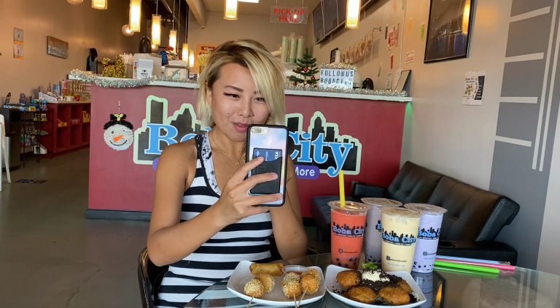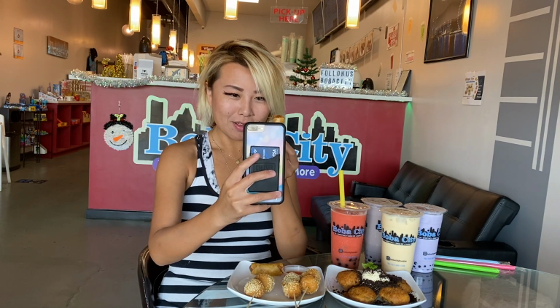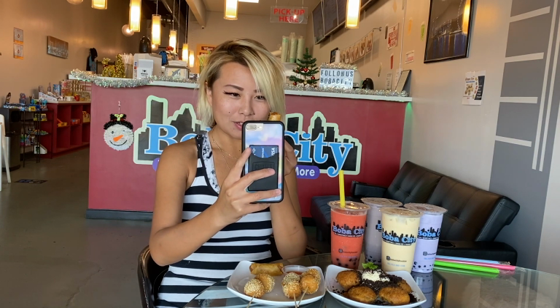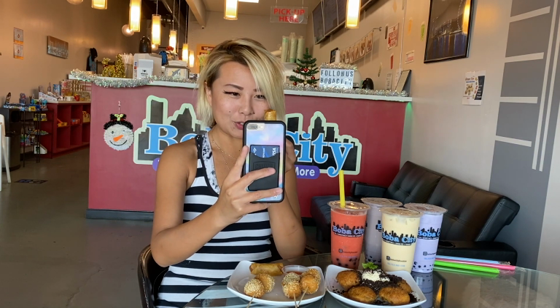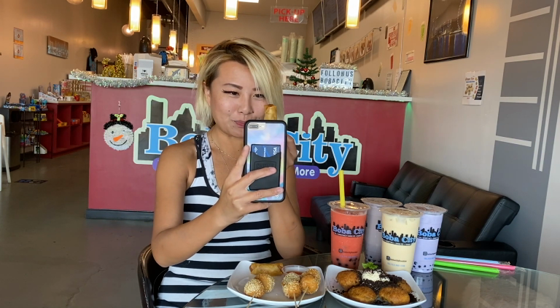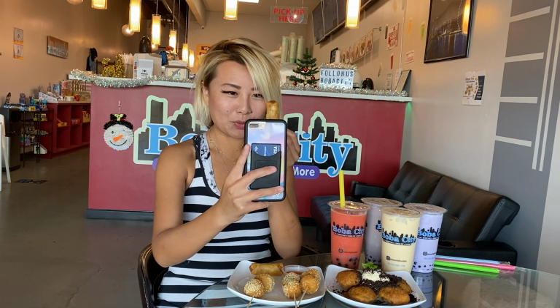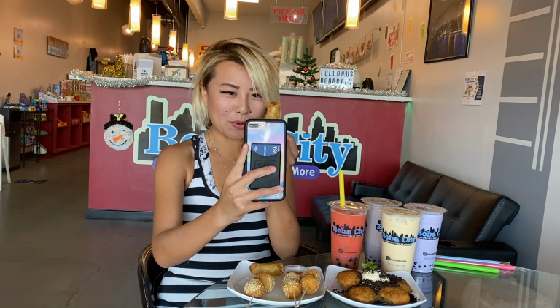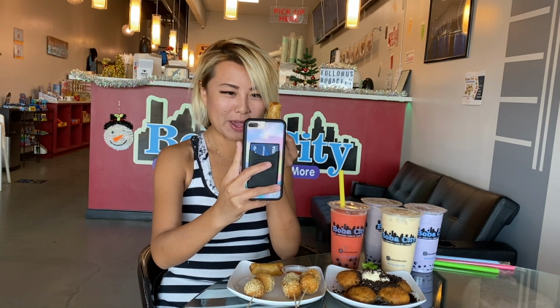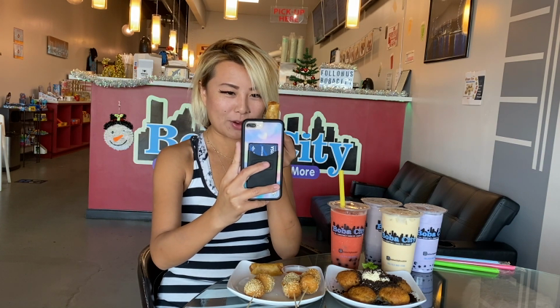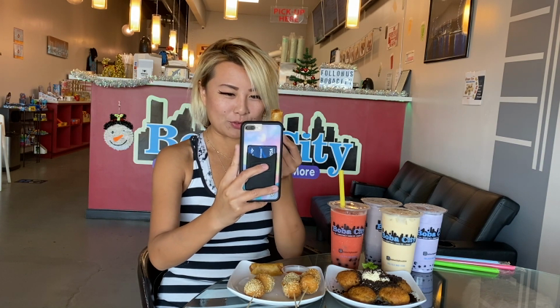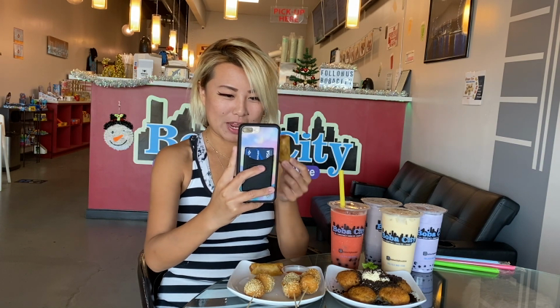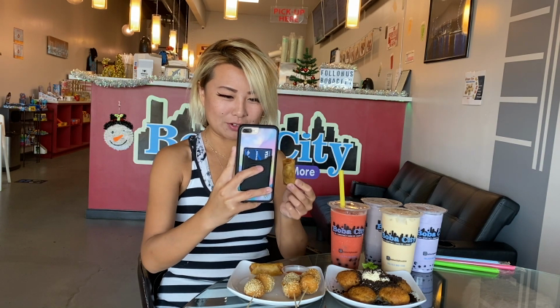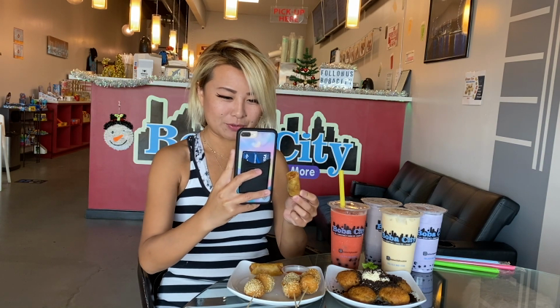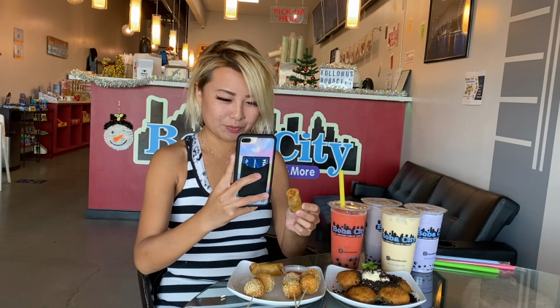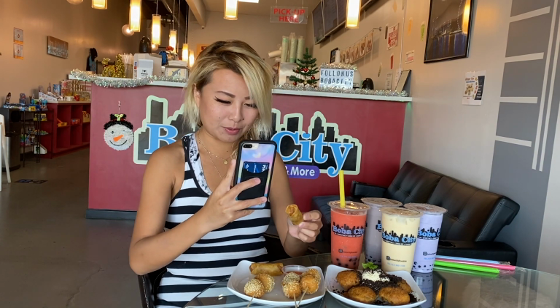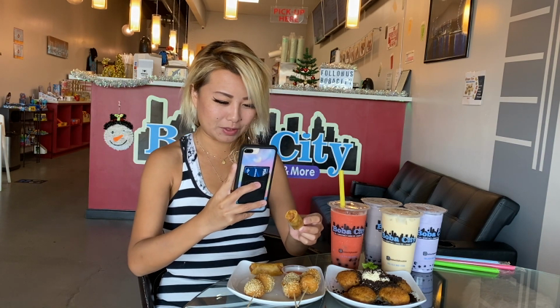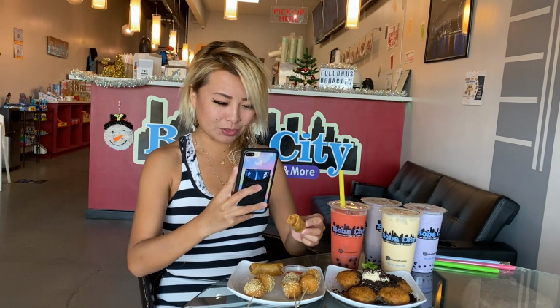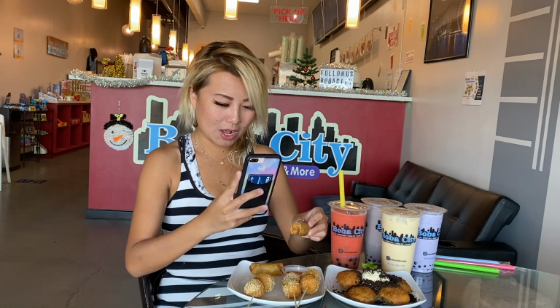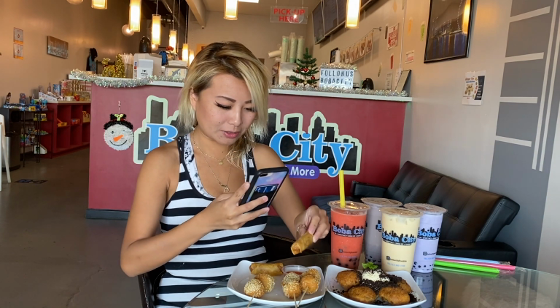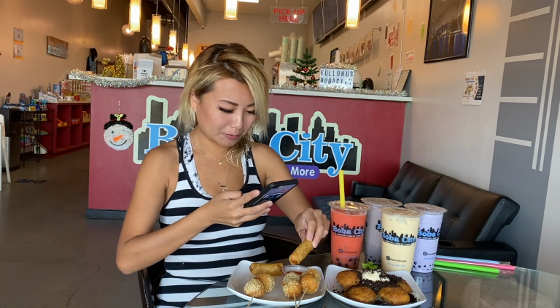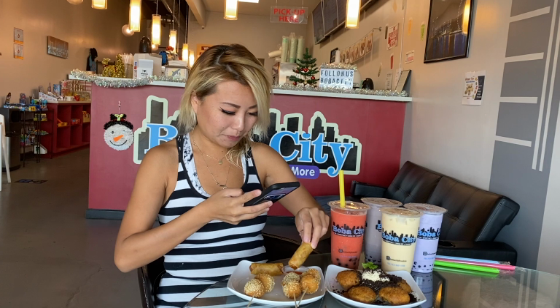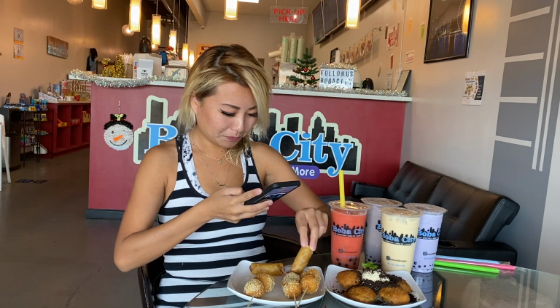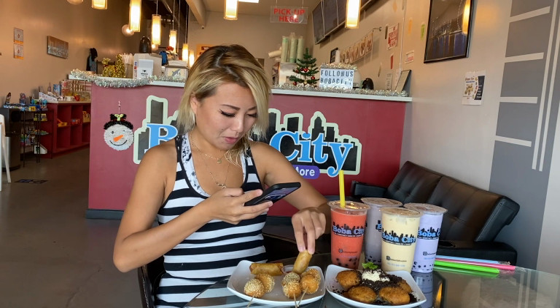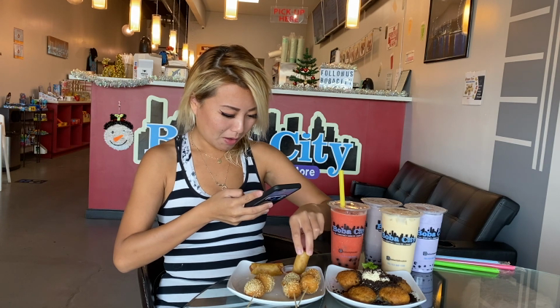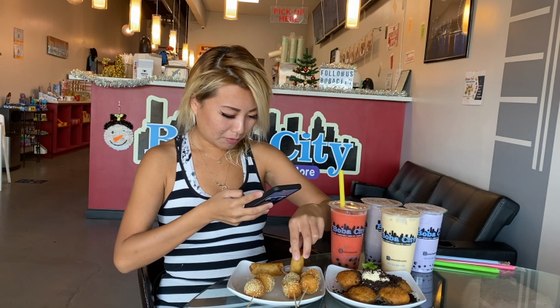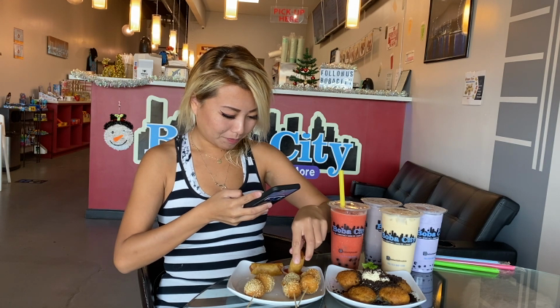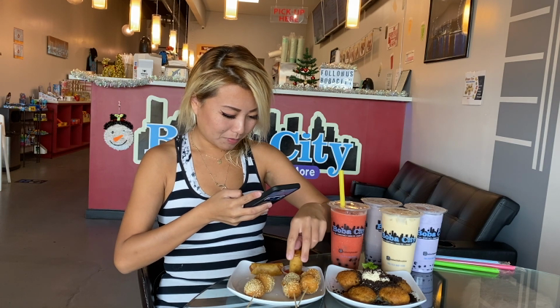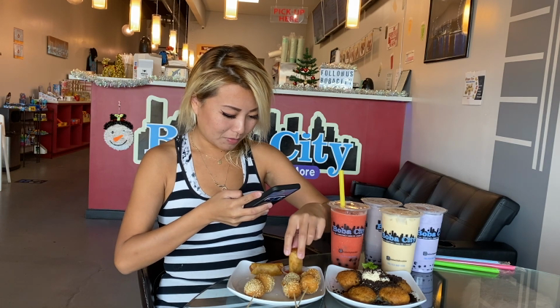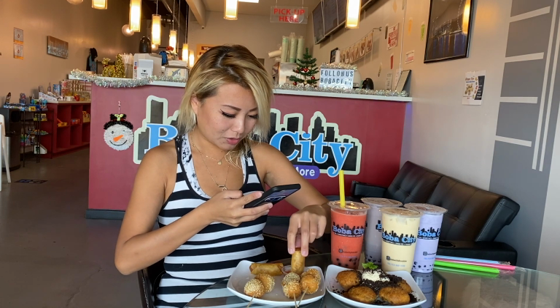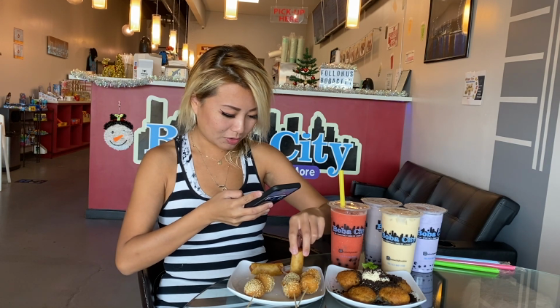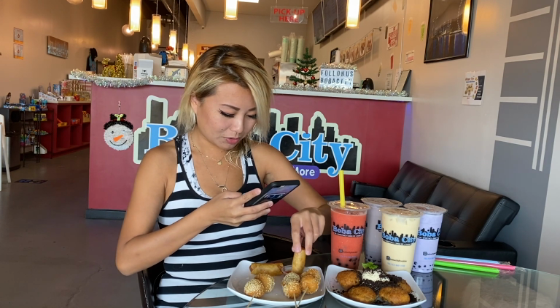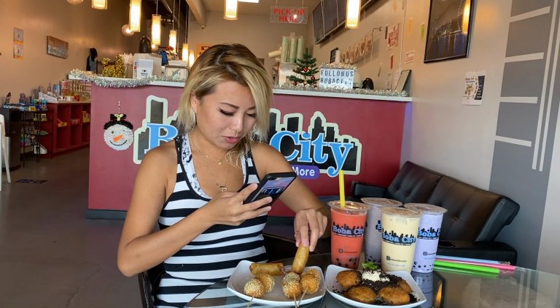Let's do a one-bite egg roll challenge. Dip it in their sauce. This sauce is so good.